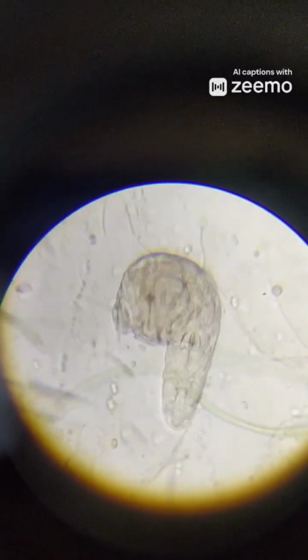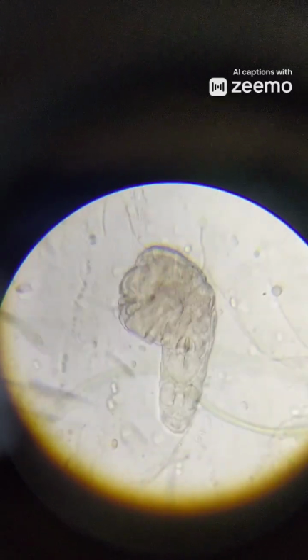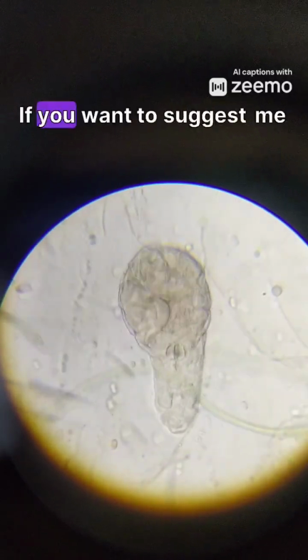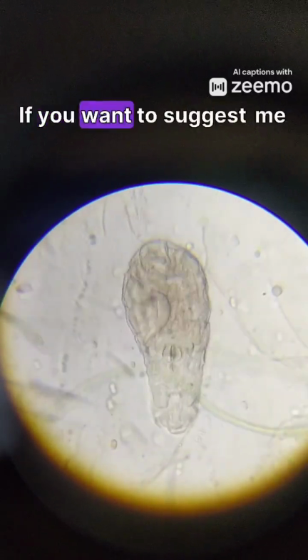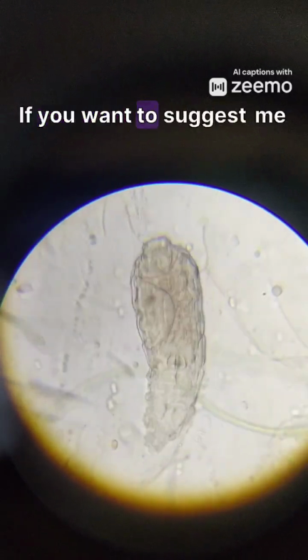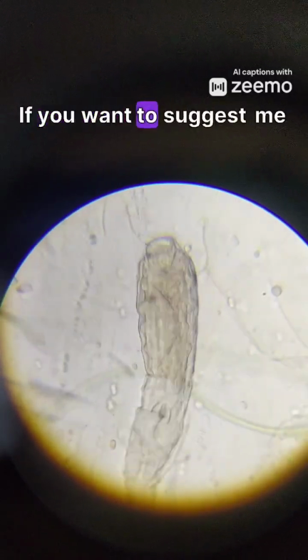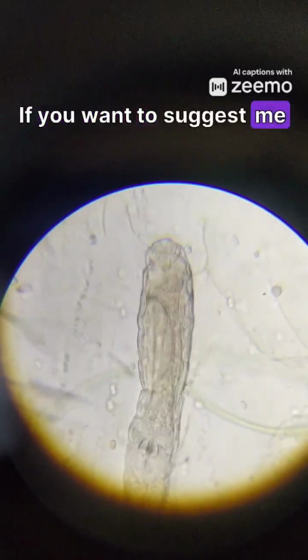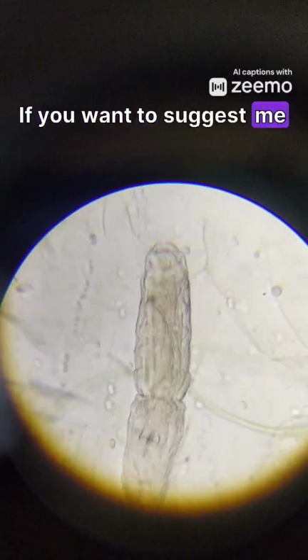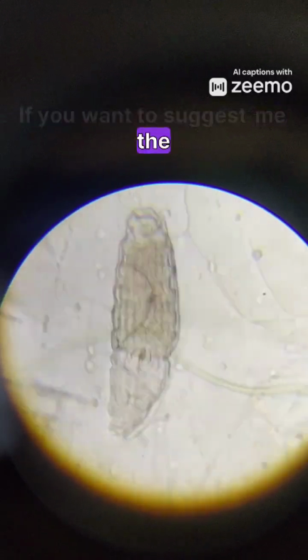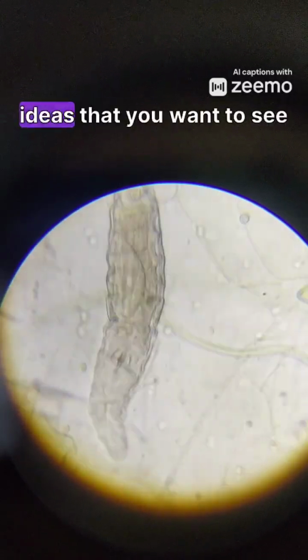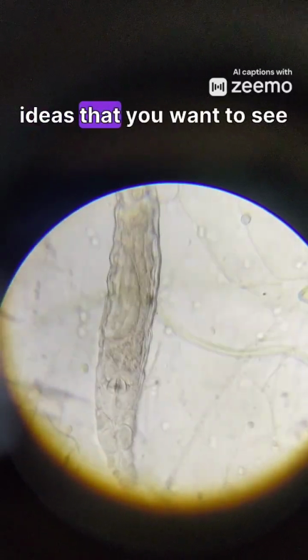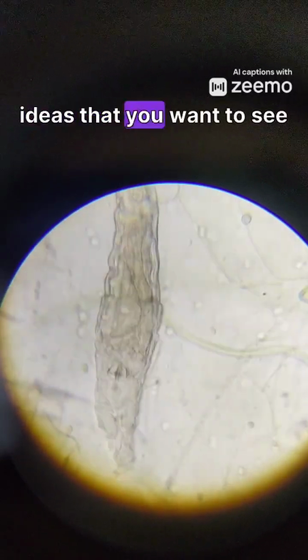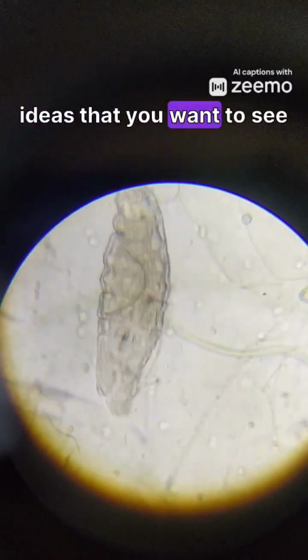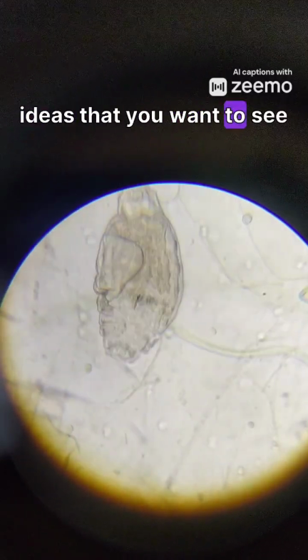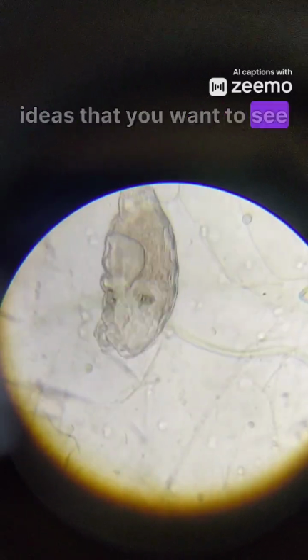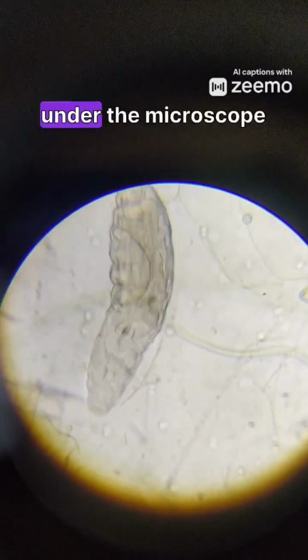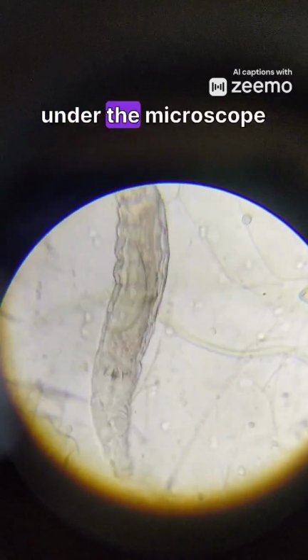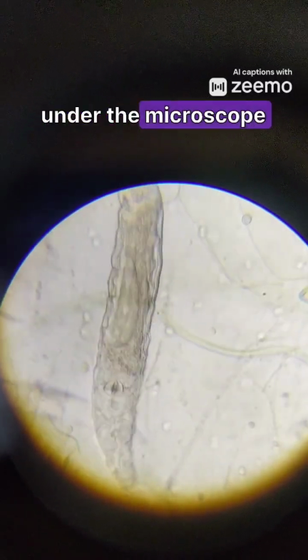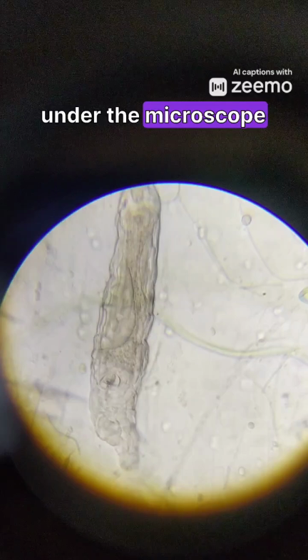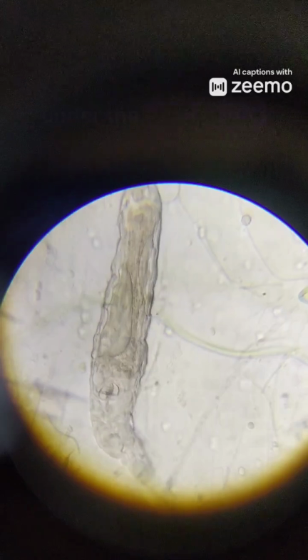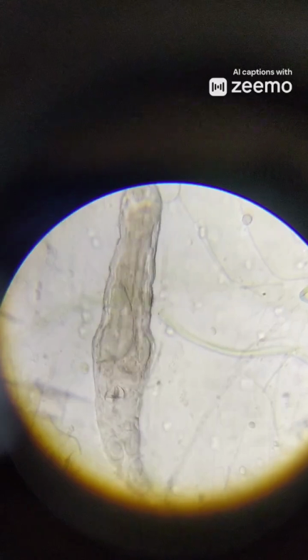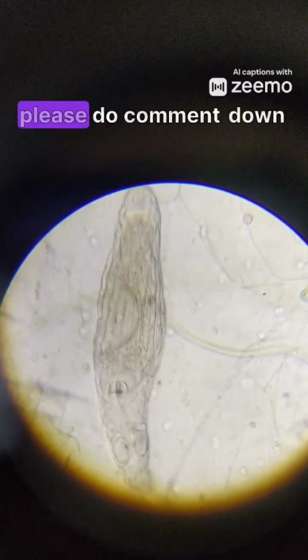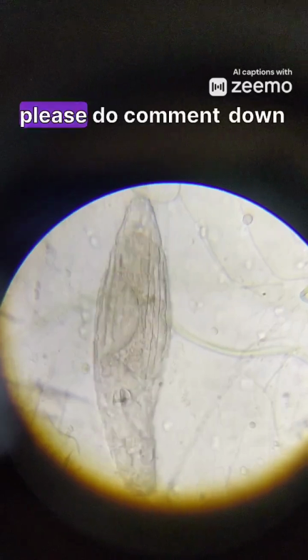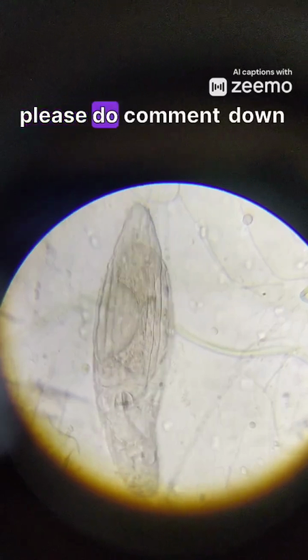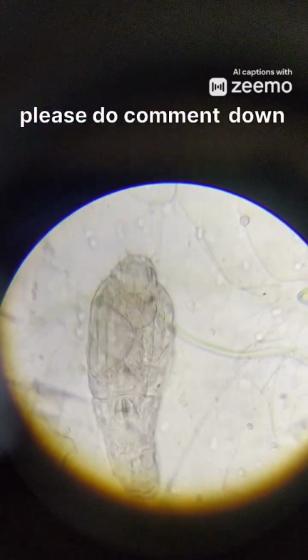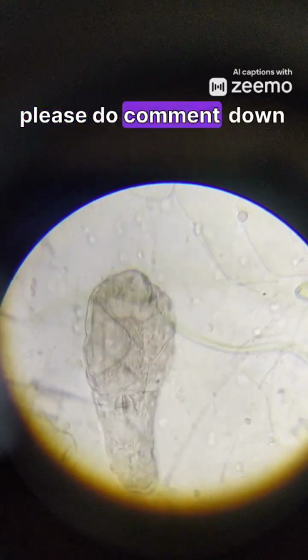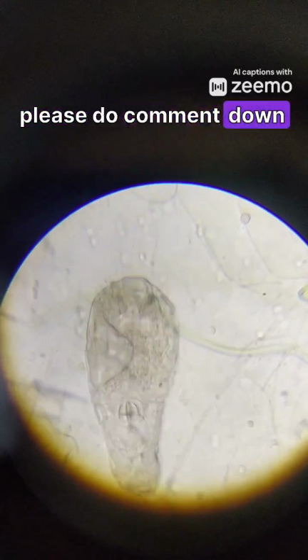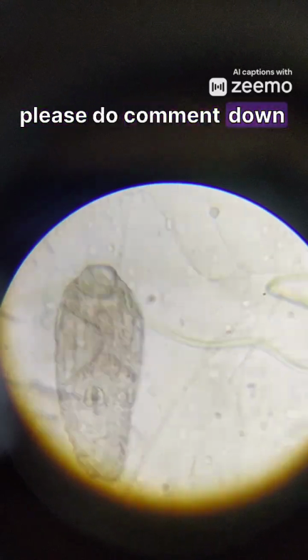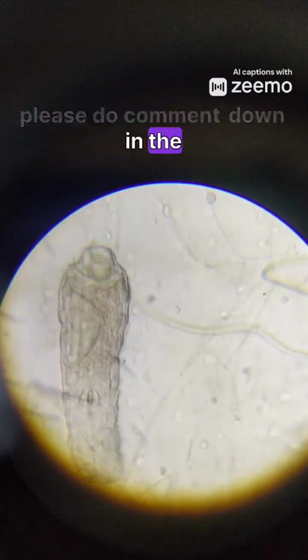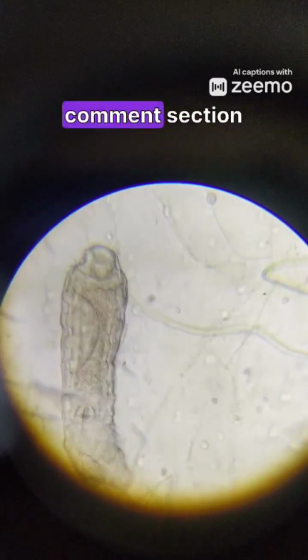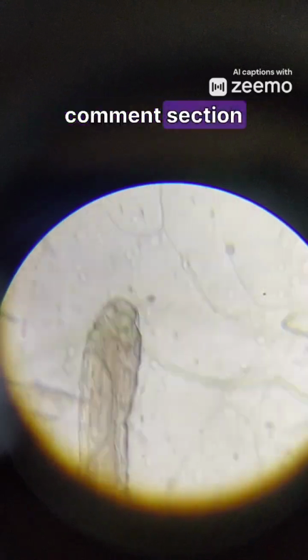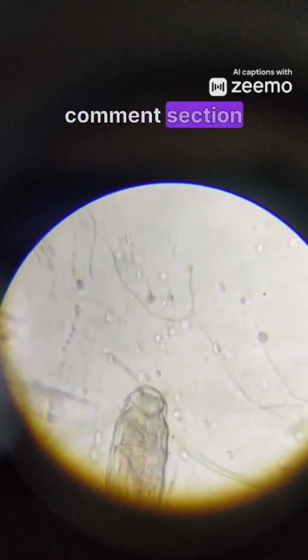If you want to suggest any ideas of what you want to see under the microscope, please do comment down in the comment section.